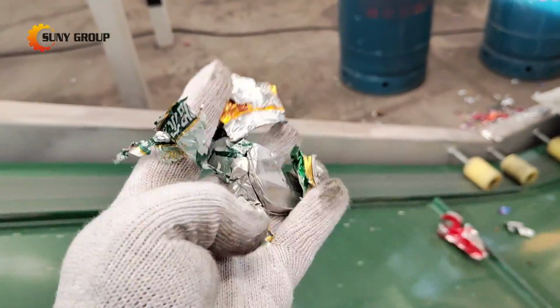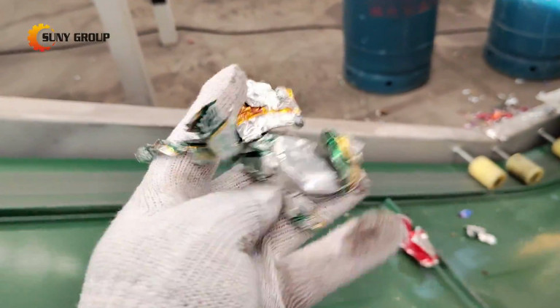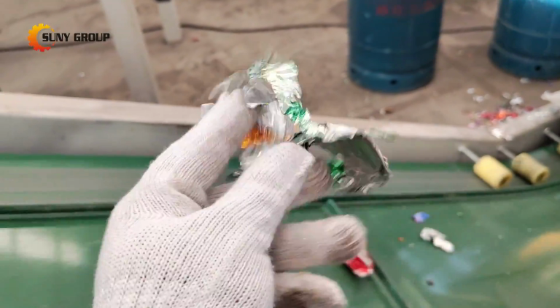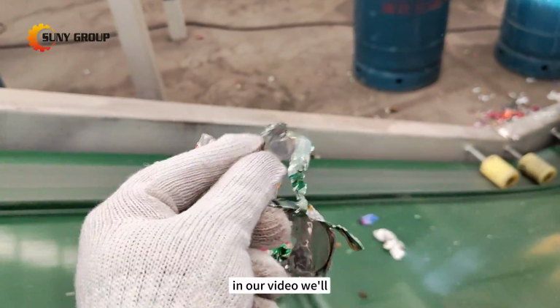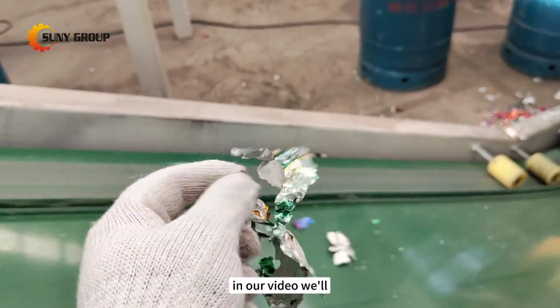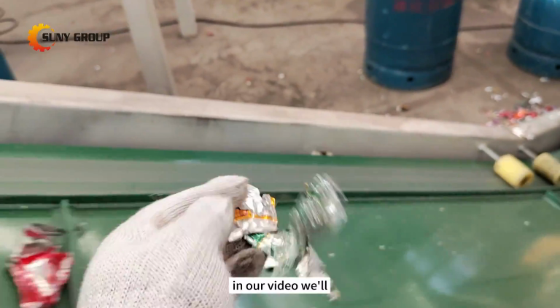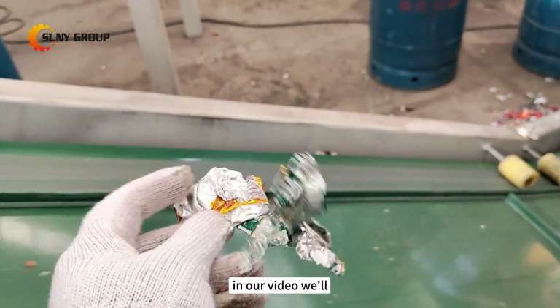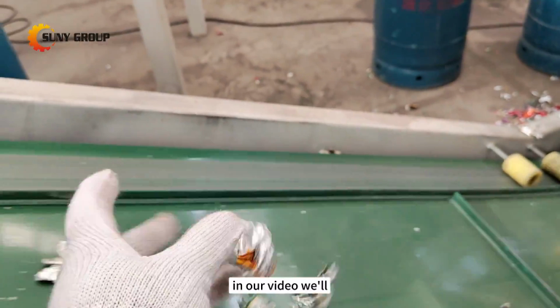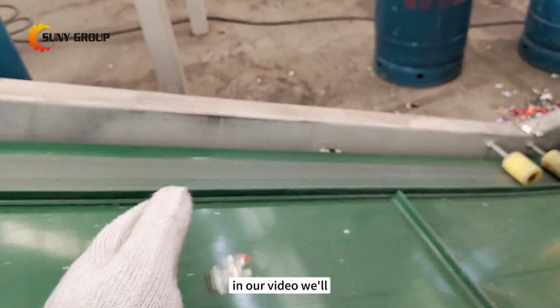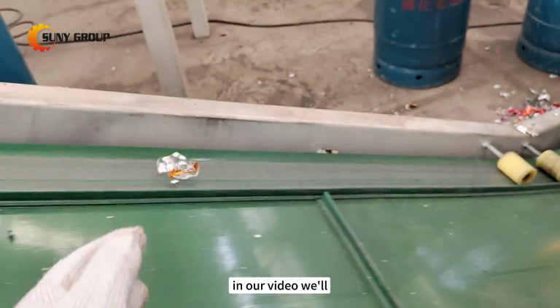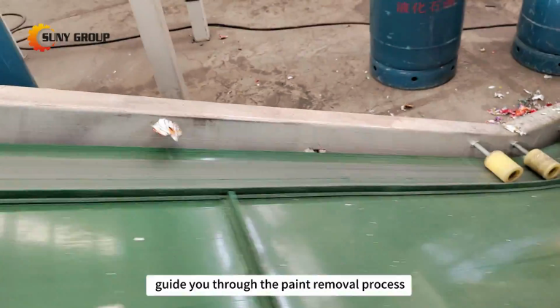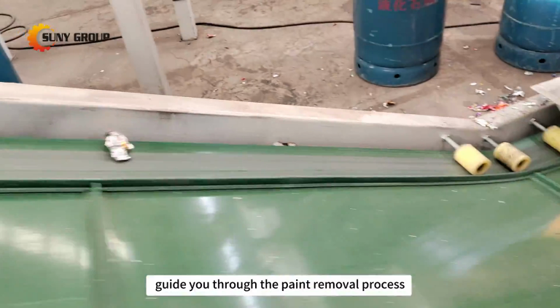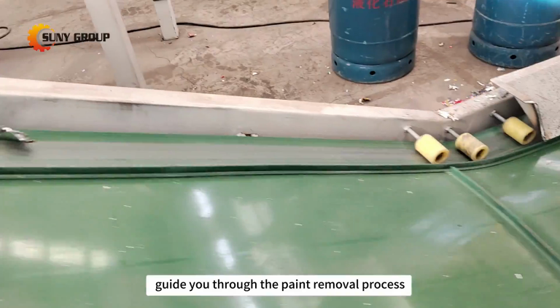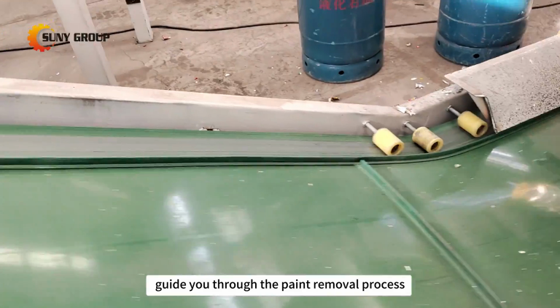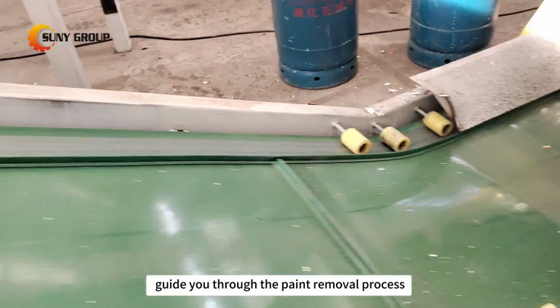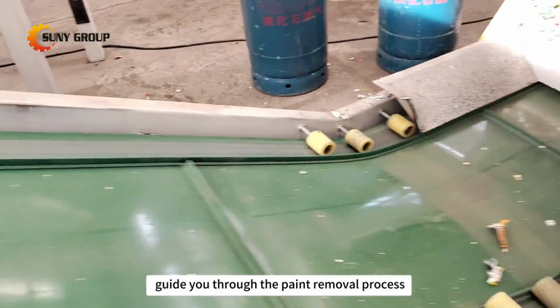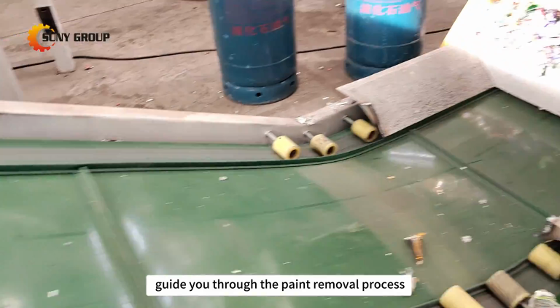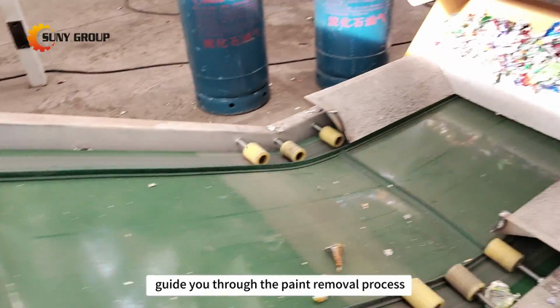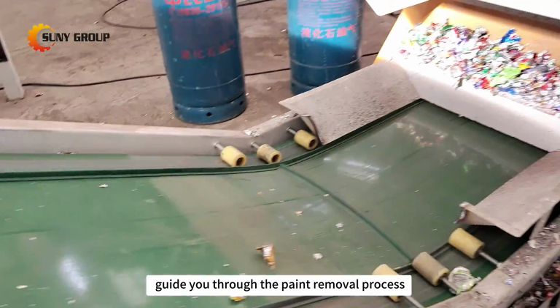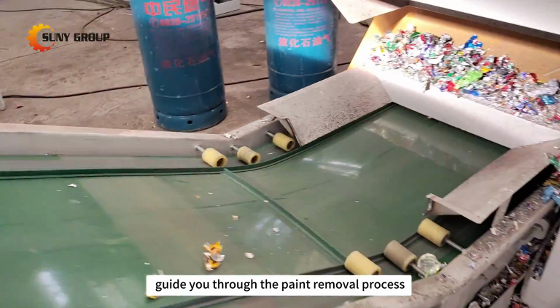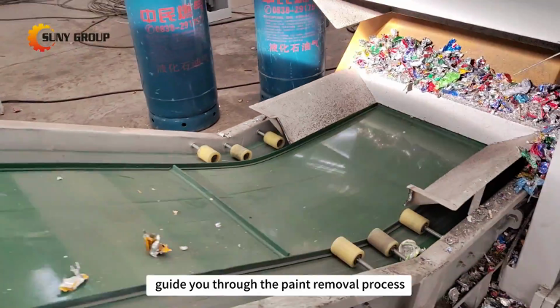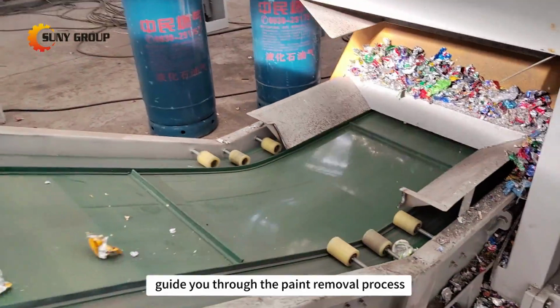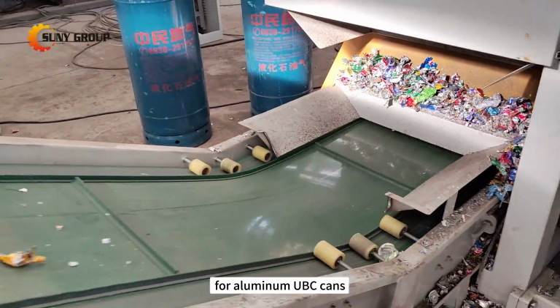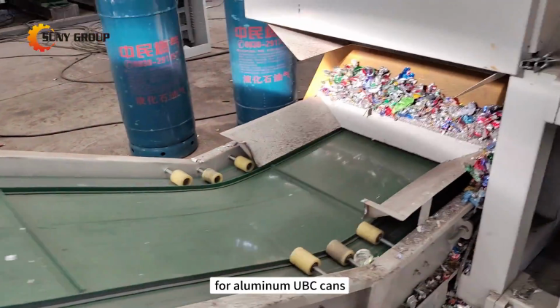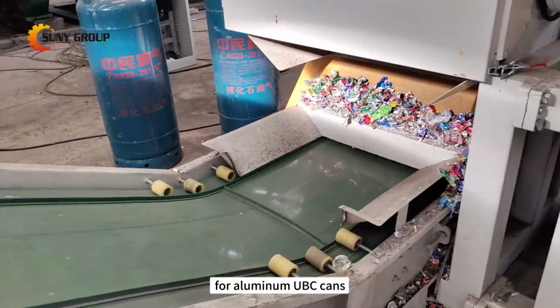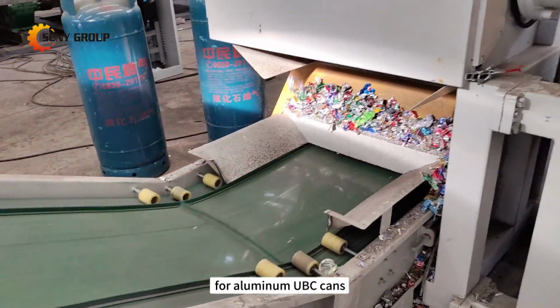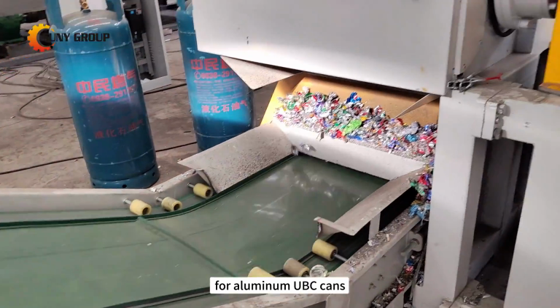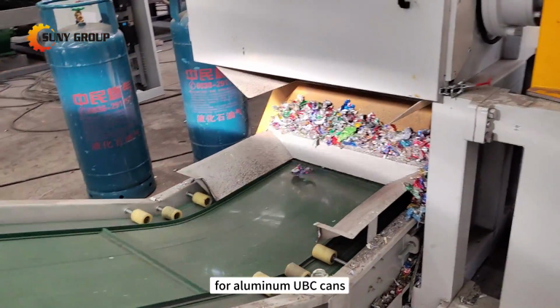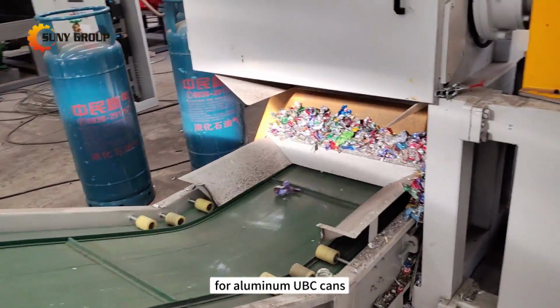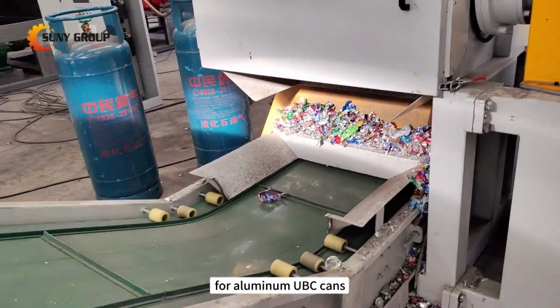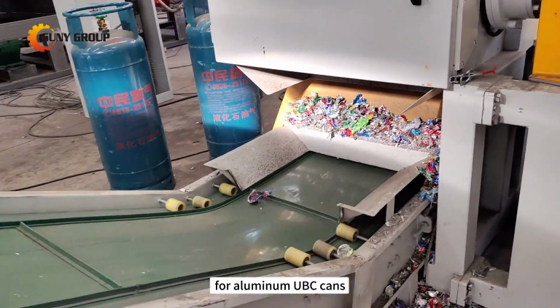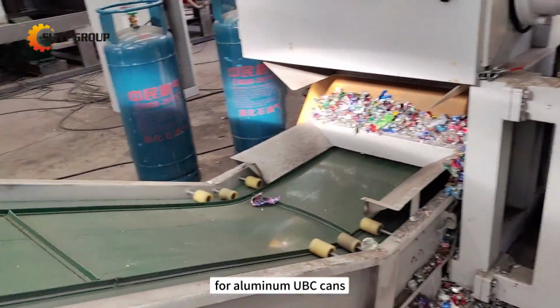In our video, we'll guide you through the paint removal process for aluminum UBC cans.